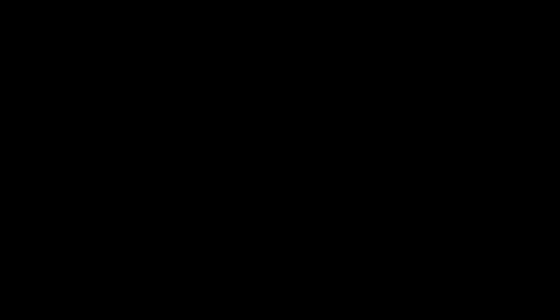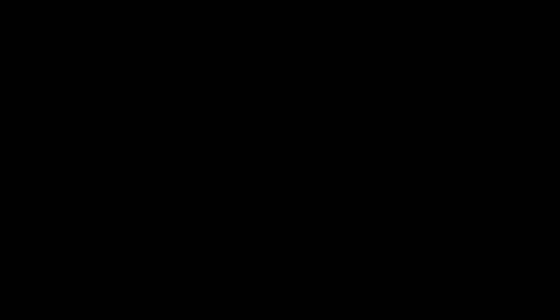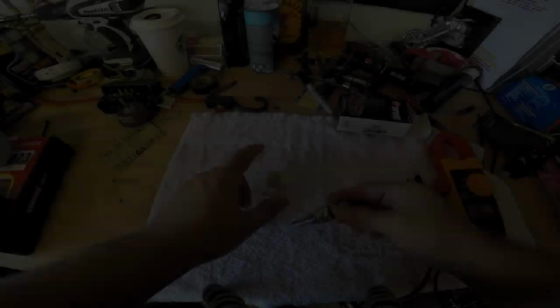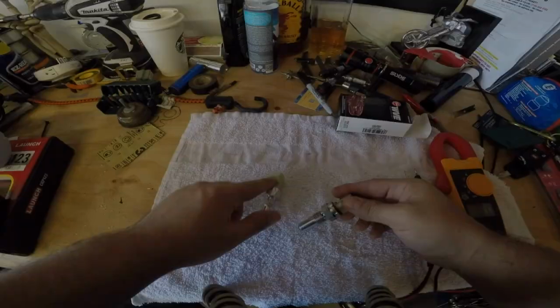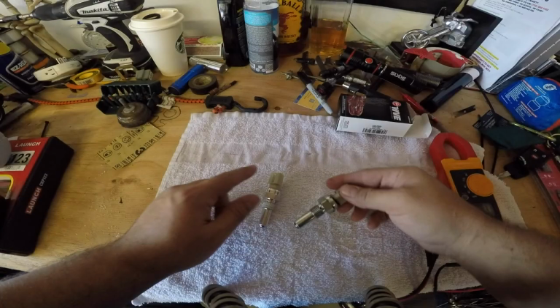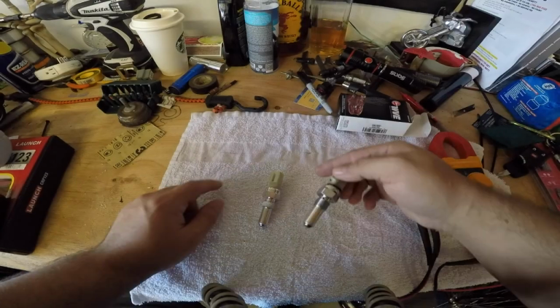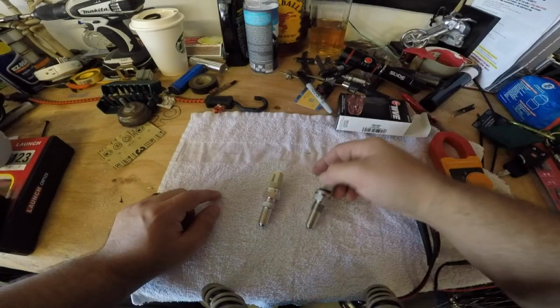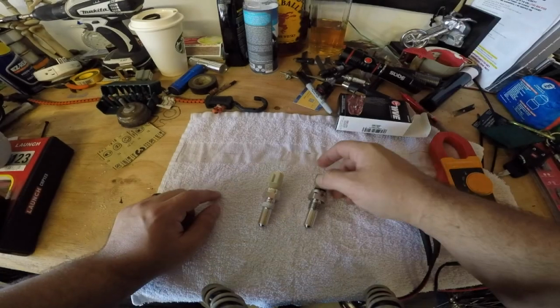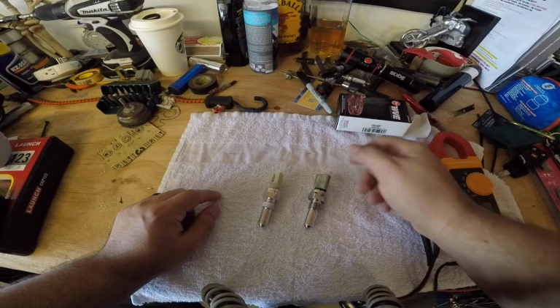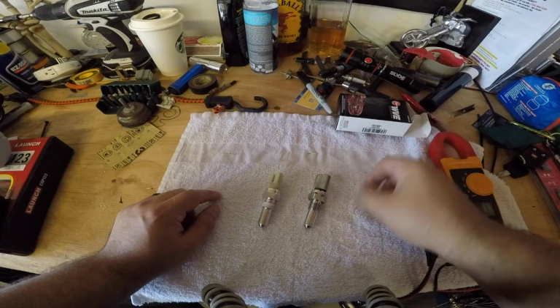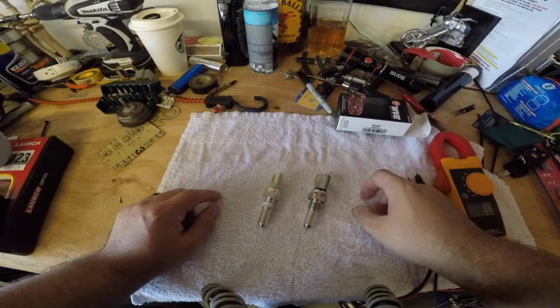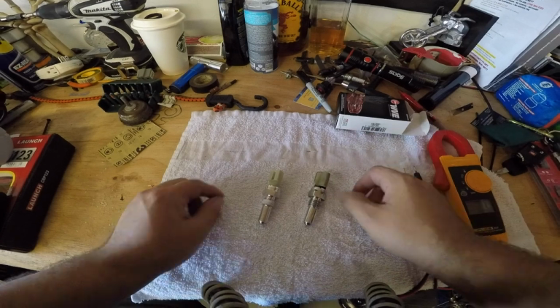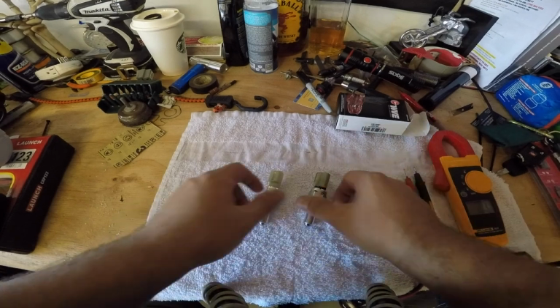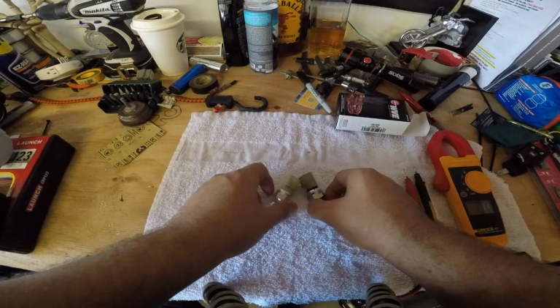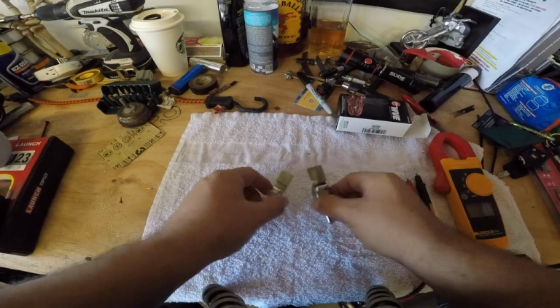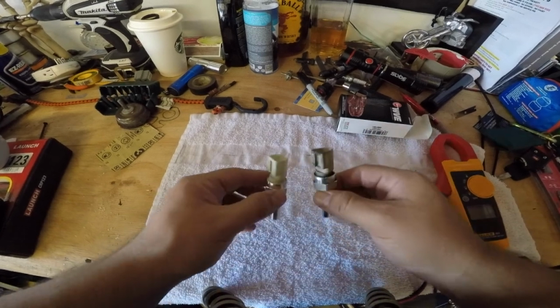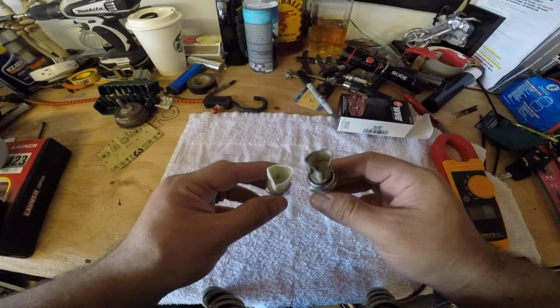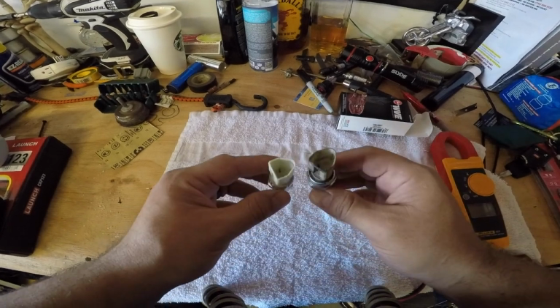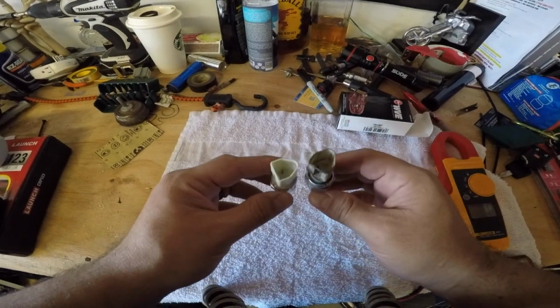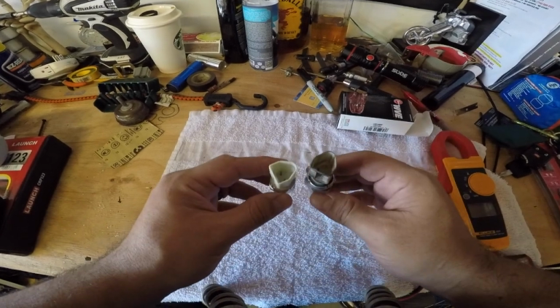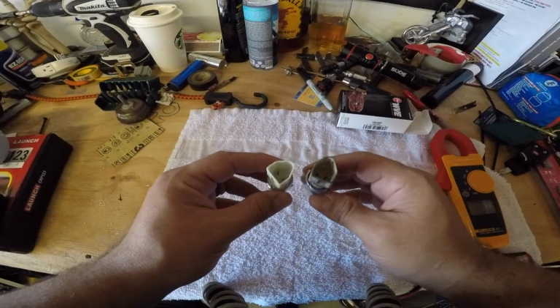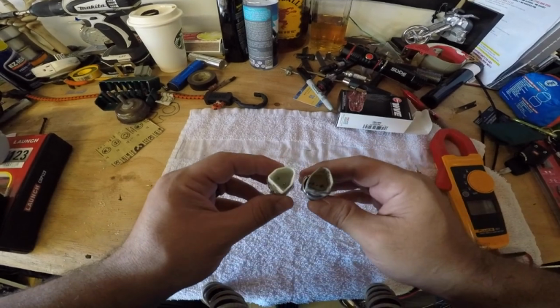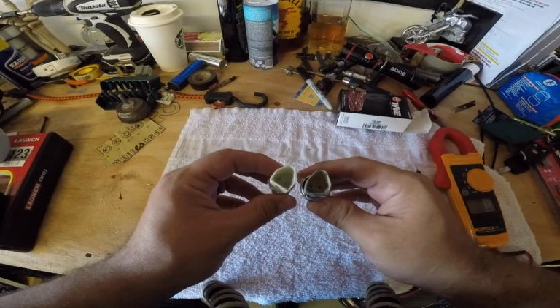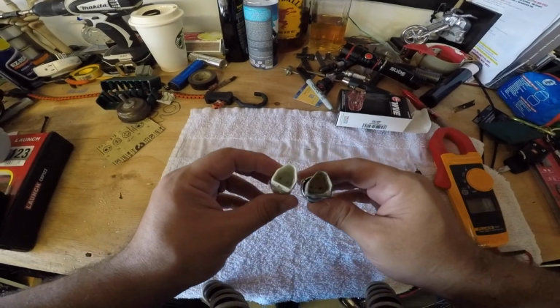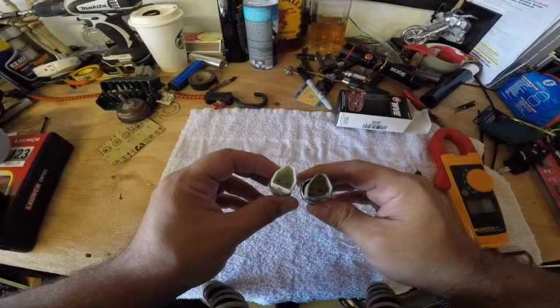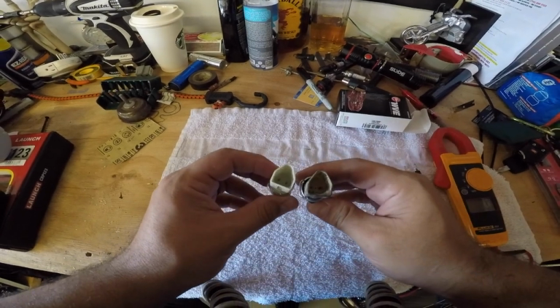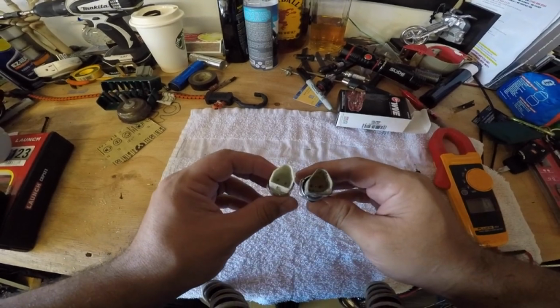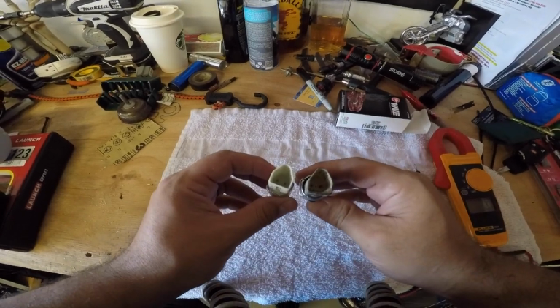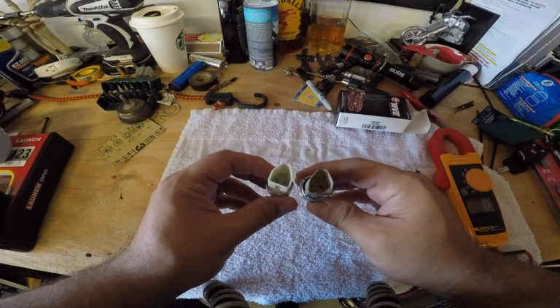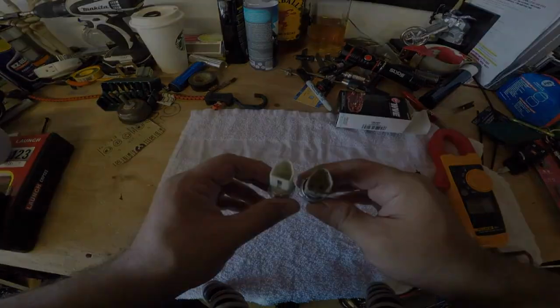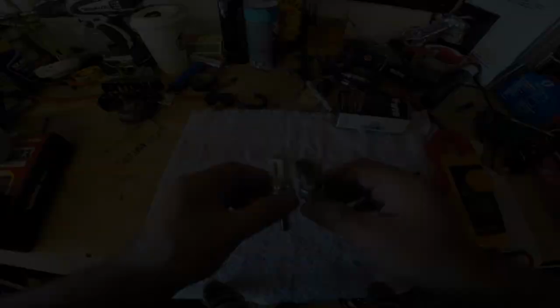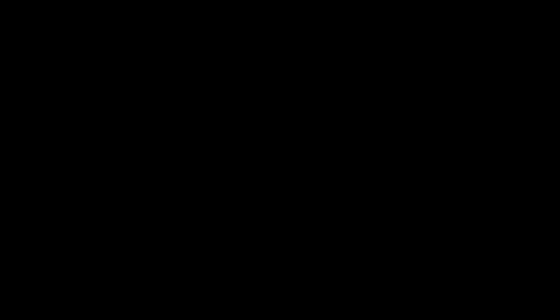We have the new one and the old one. Everything matches up fine.